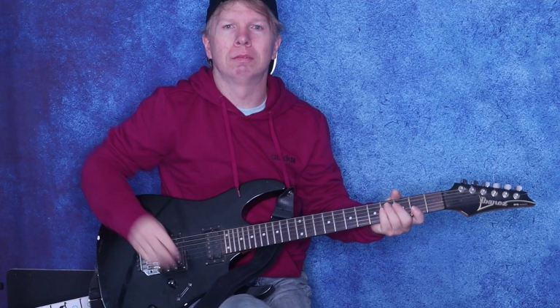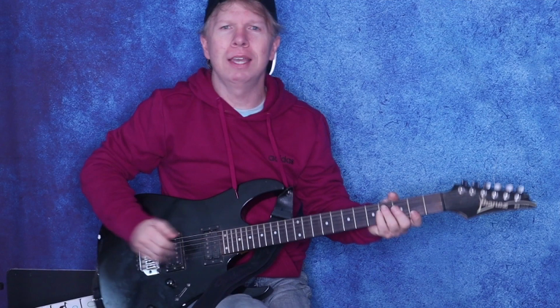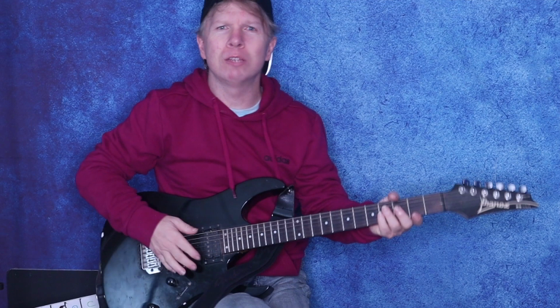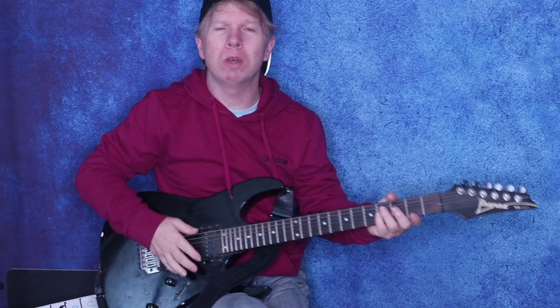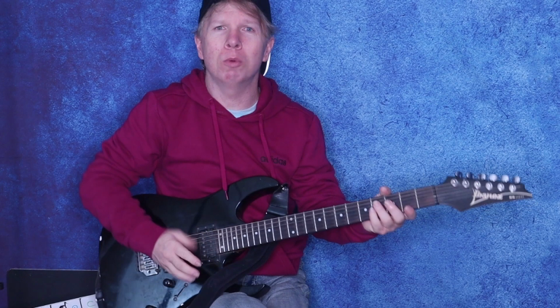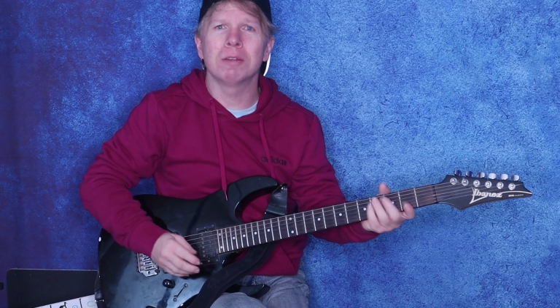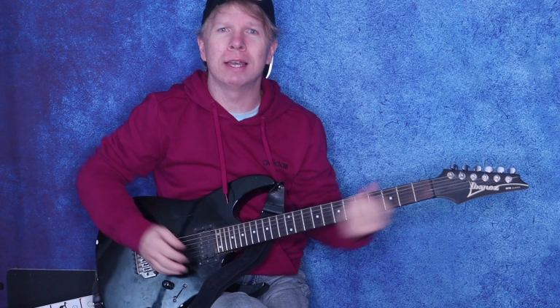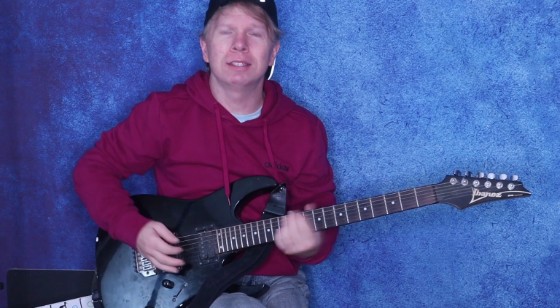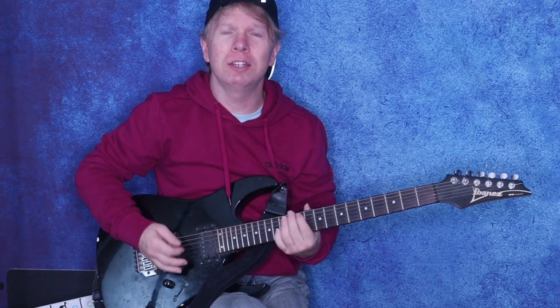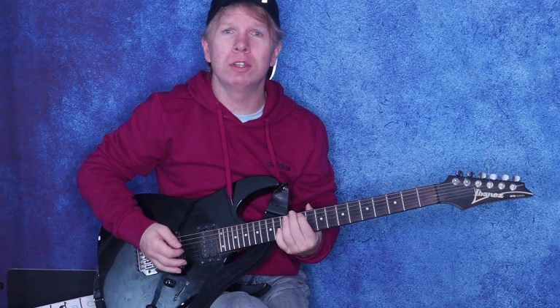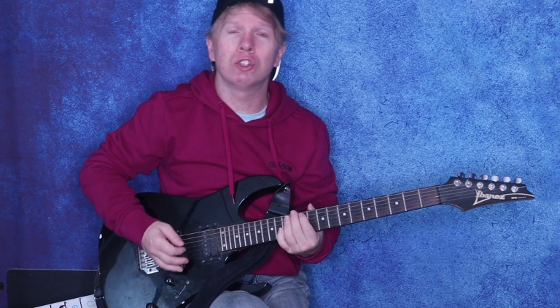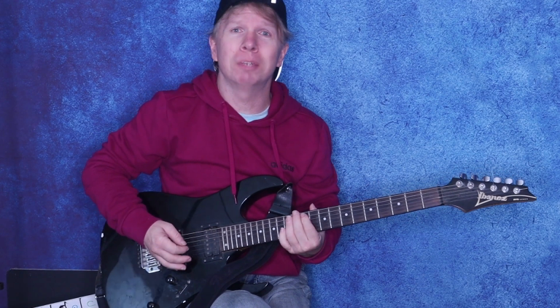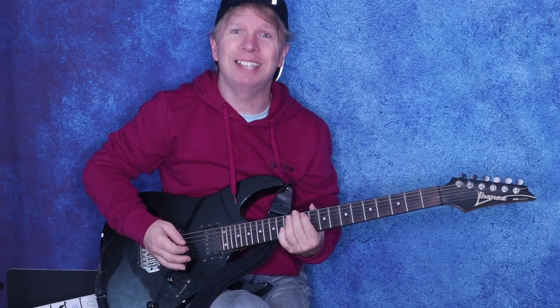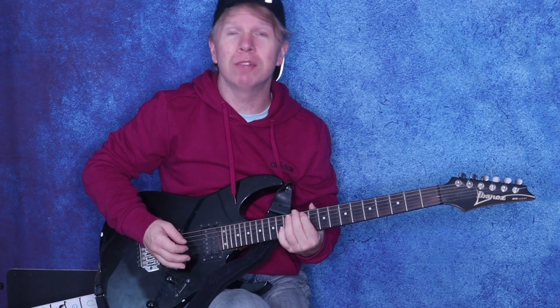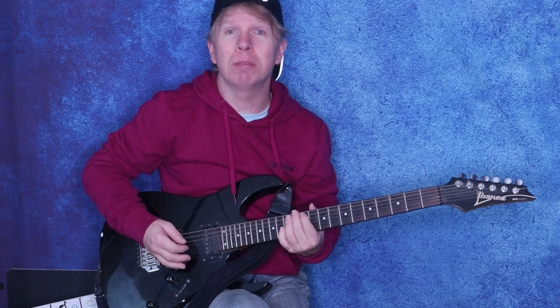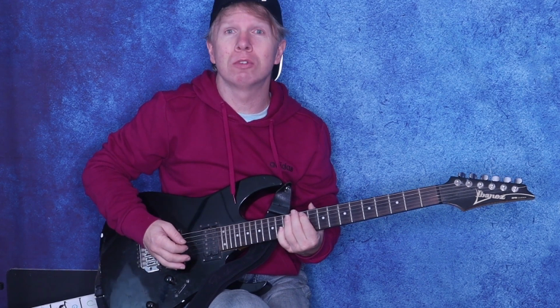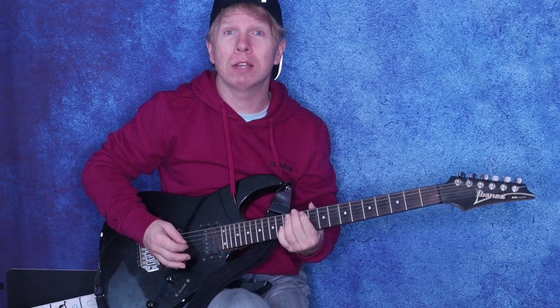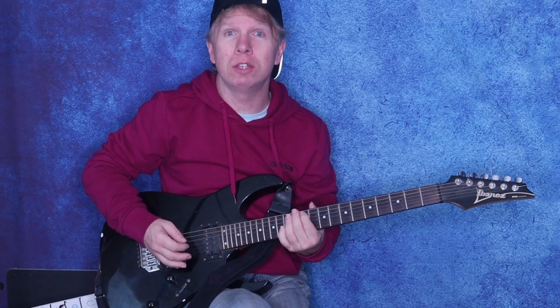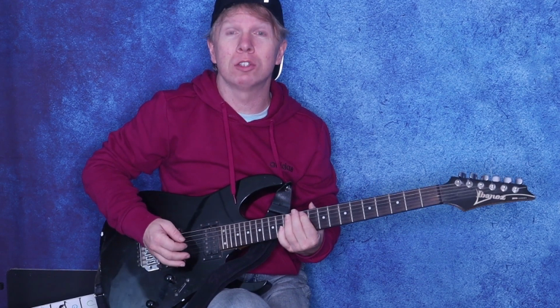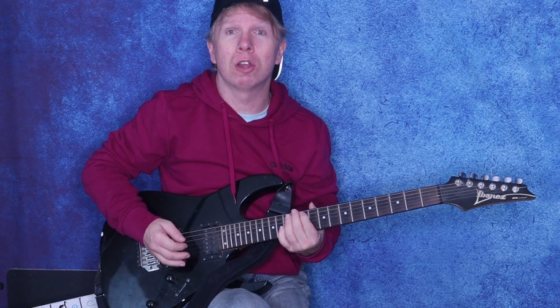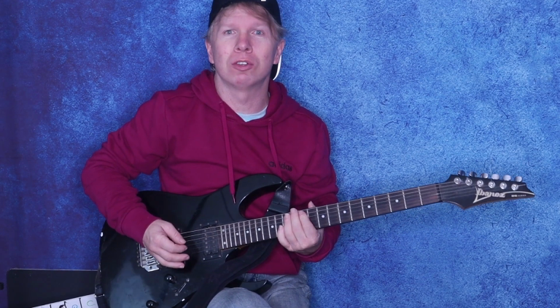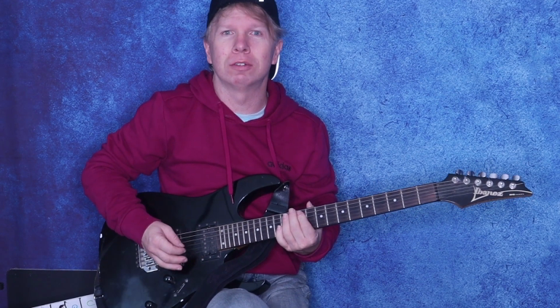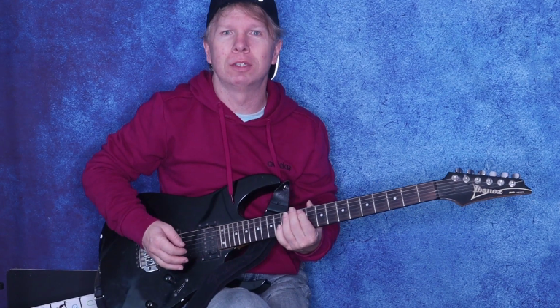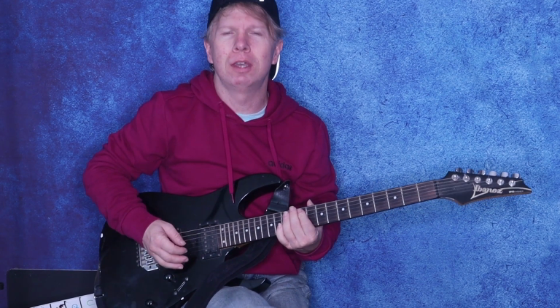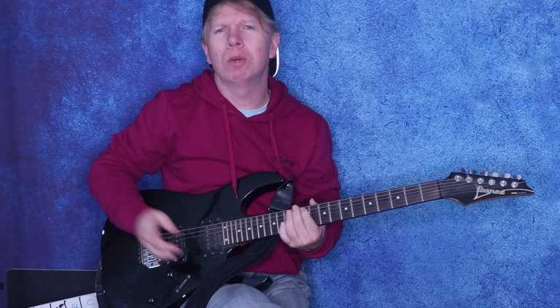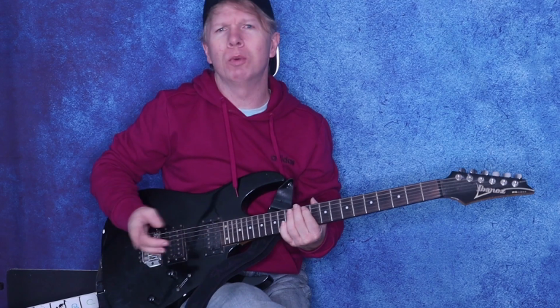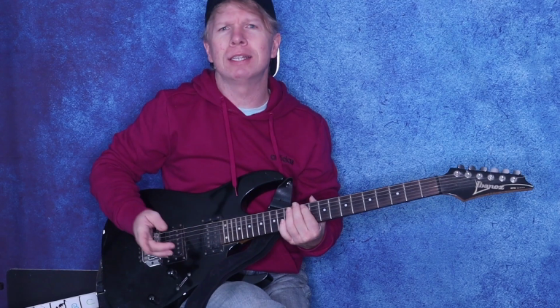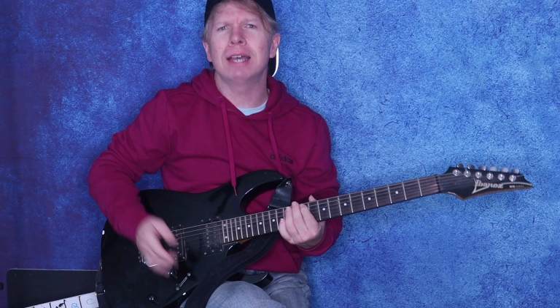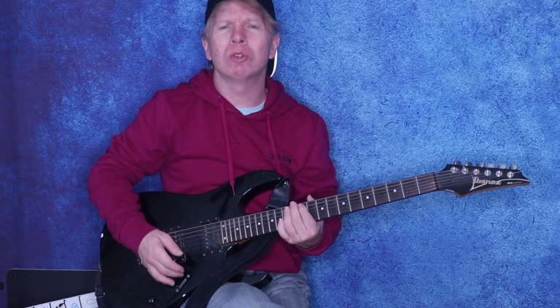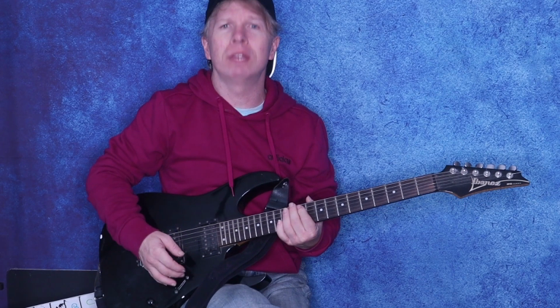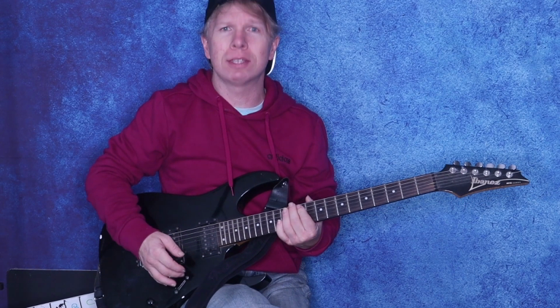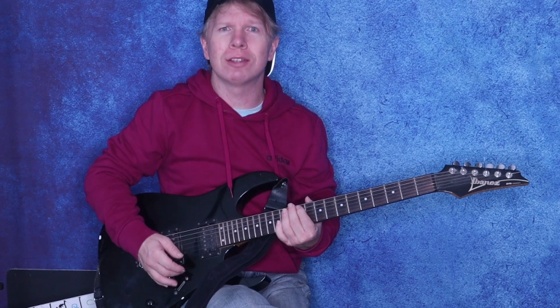Hey guys, welcome and welcome back! In today's video I'm going to show you how to play Def Leppard's Rock of Ages guitar solo. I don't want to waste any time so let's get started.